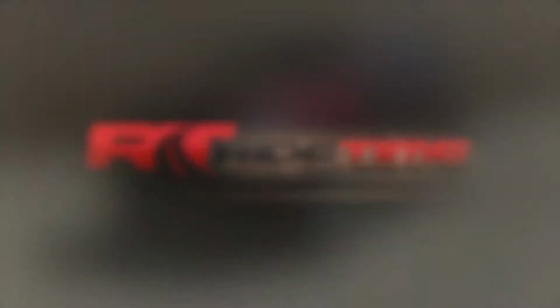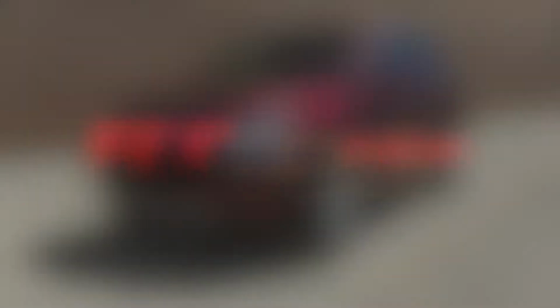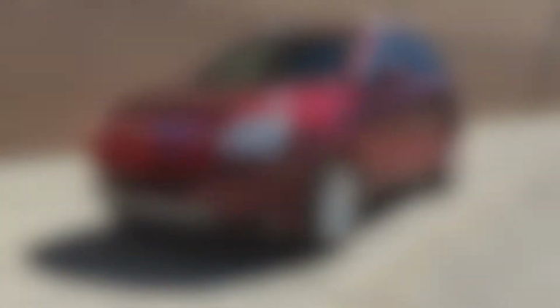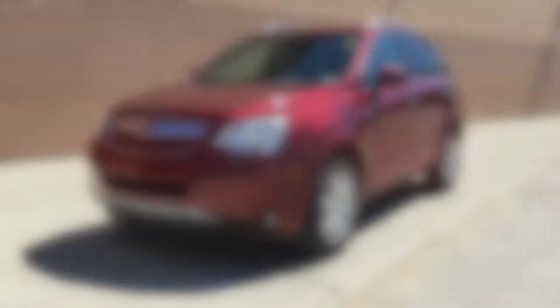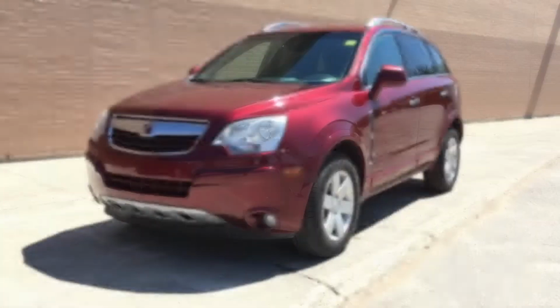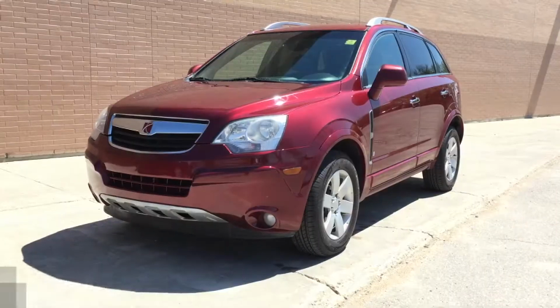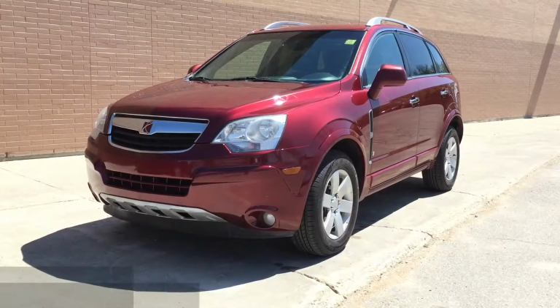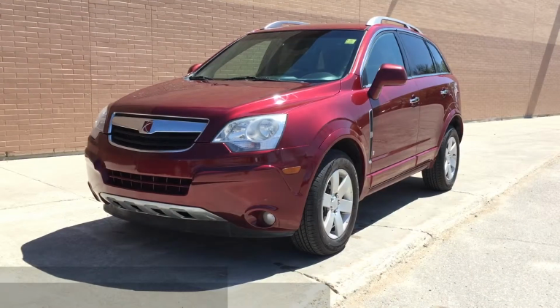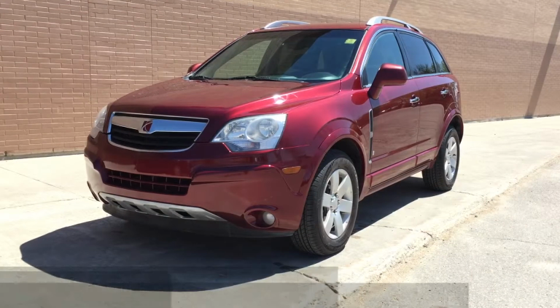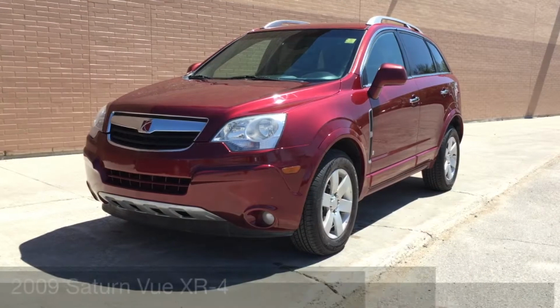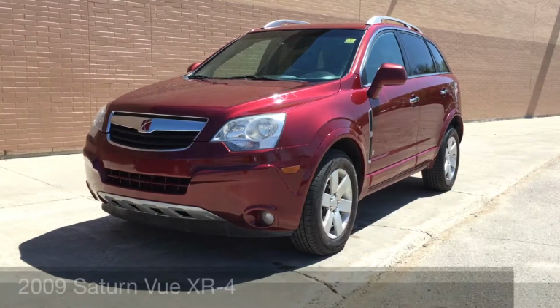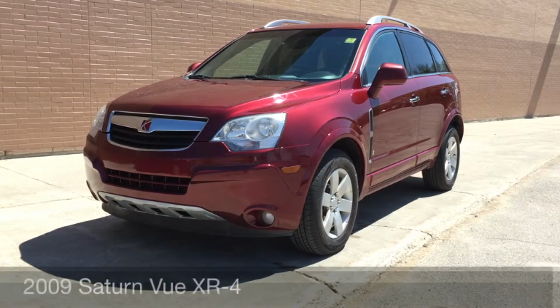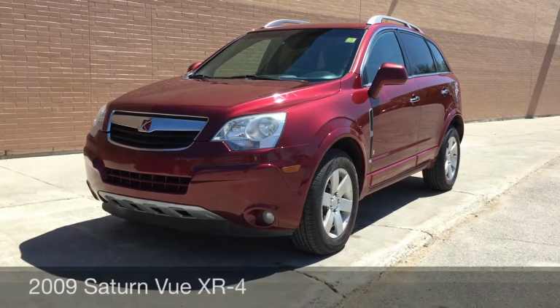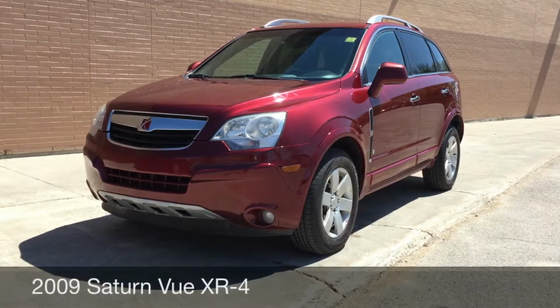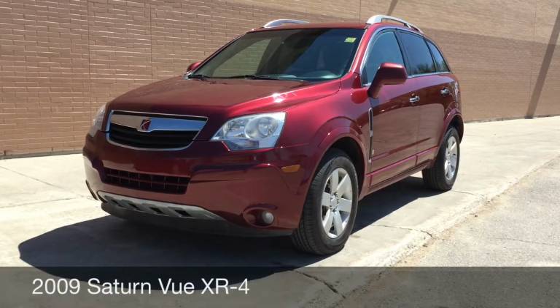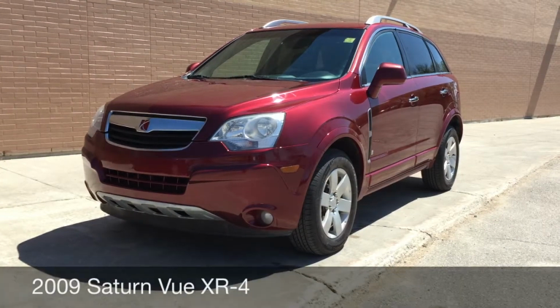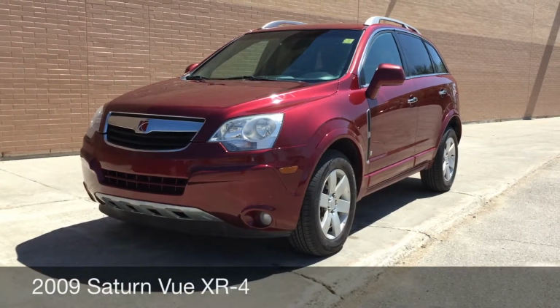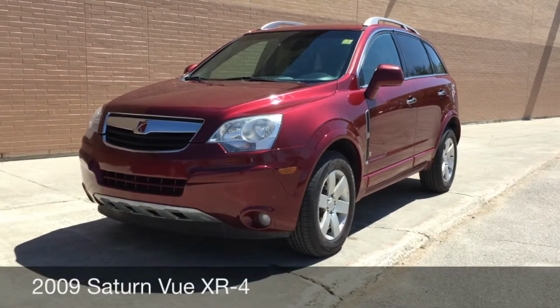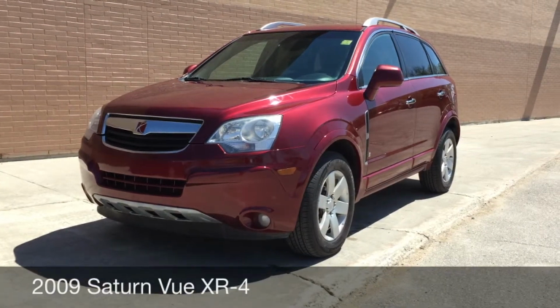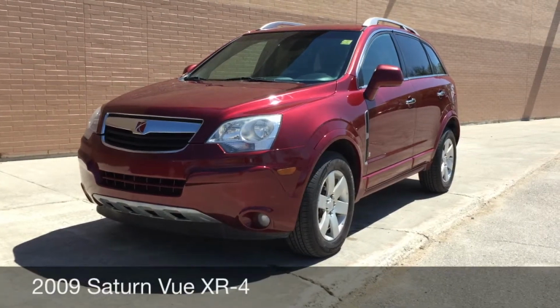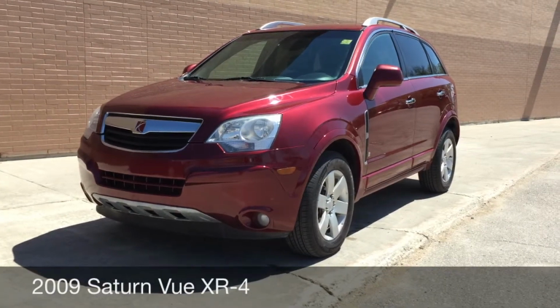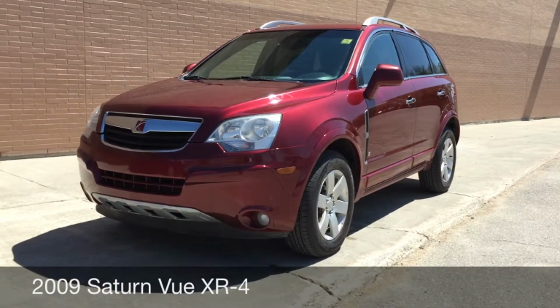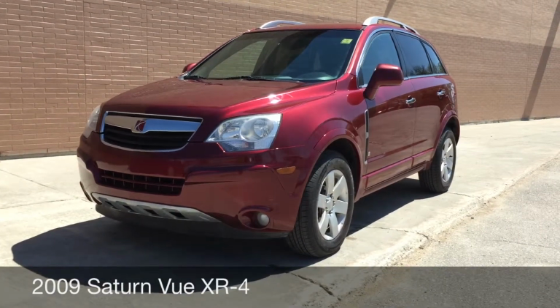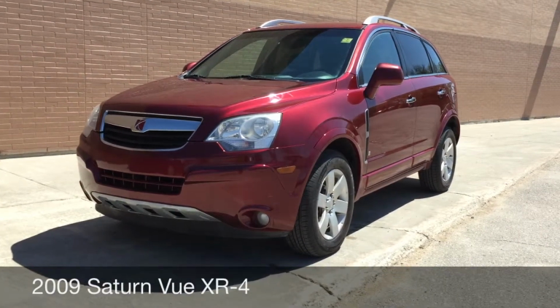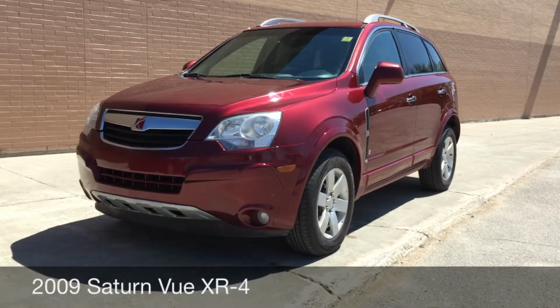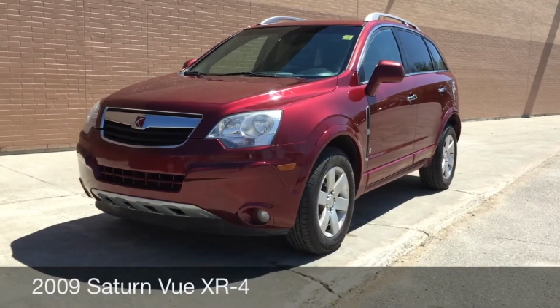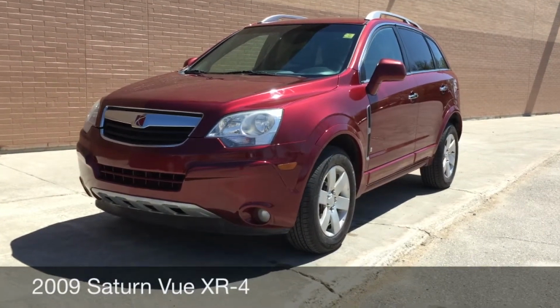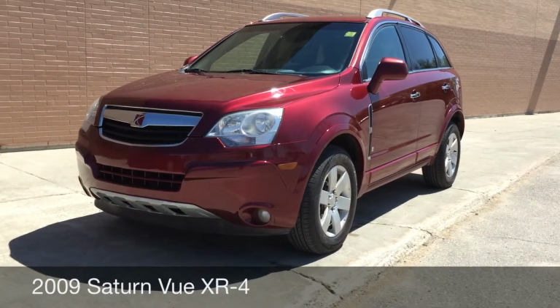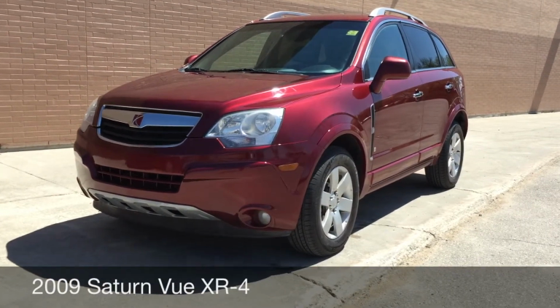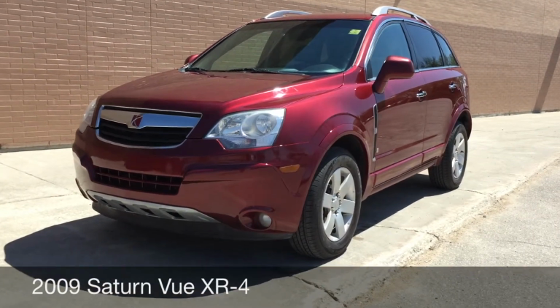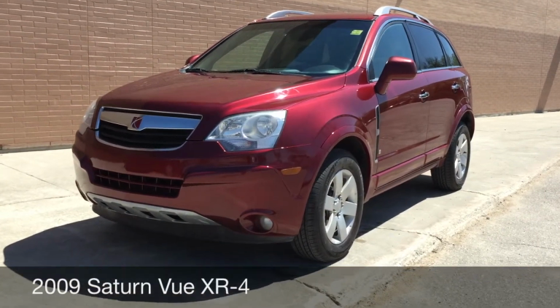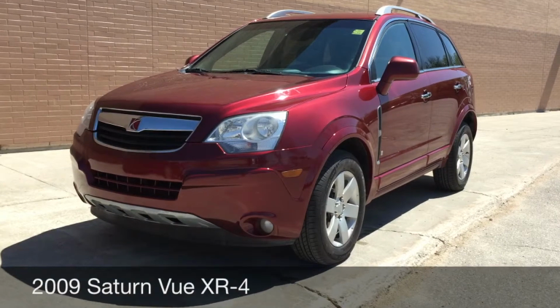Hey Rides, I'm Two Locations. This here is a 2009 Saturn Vue XR4.